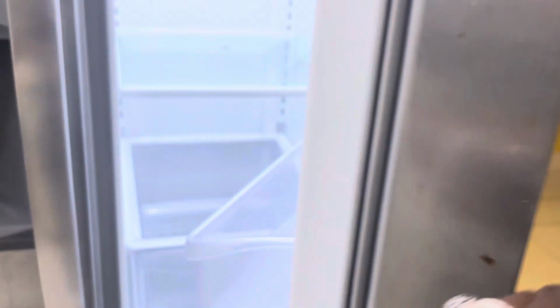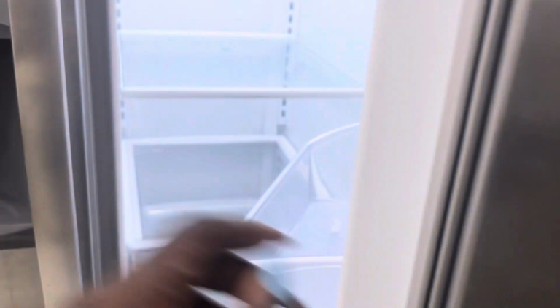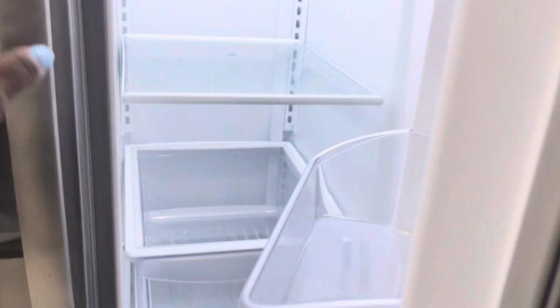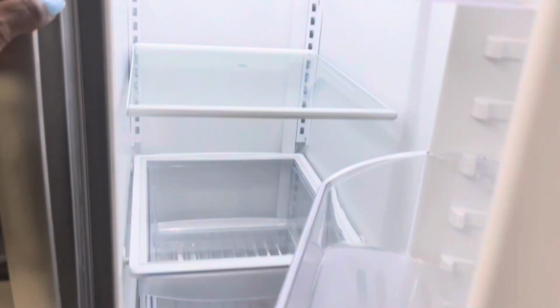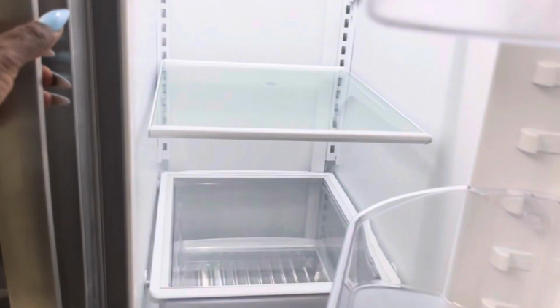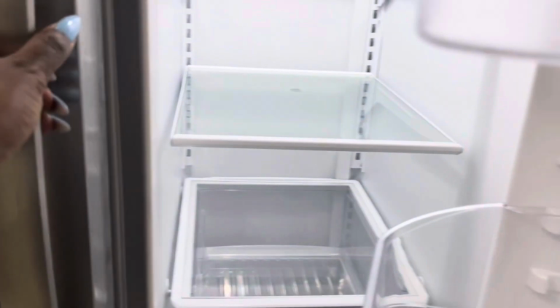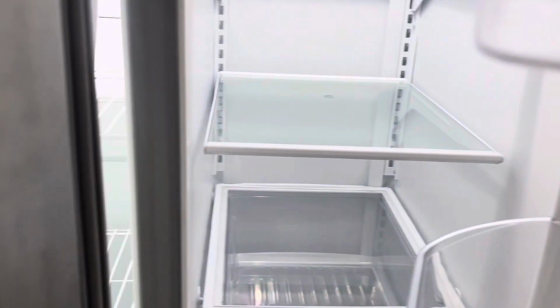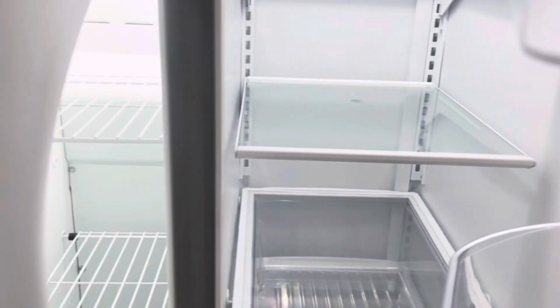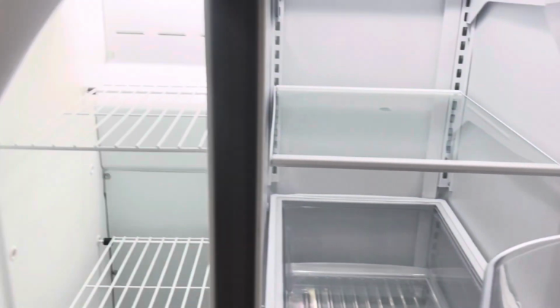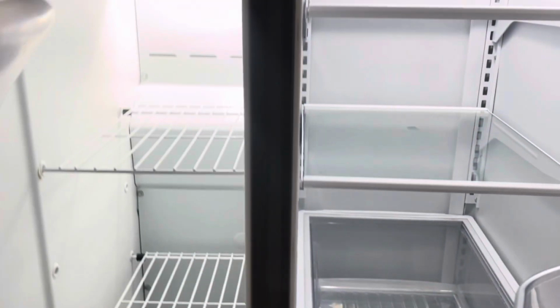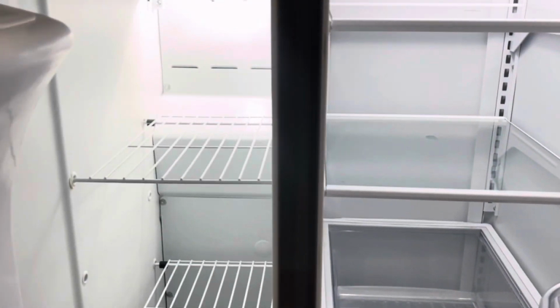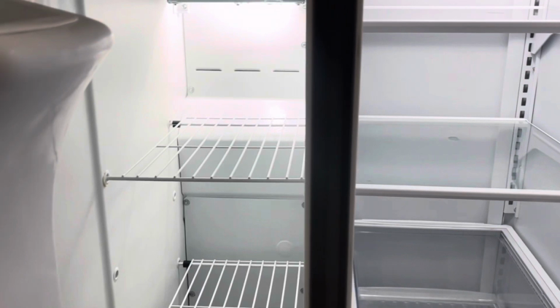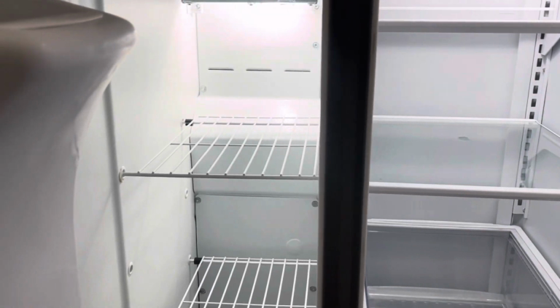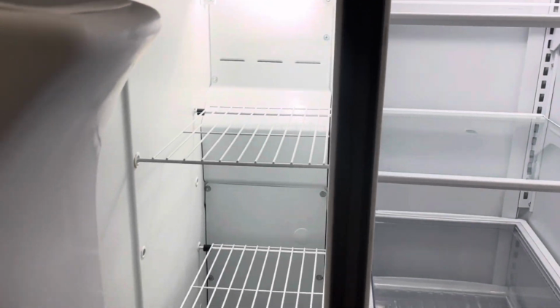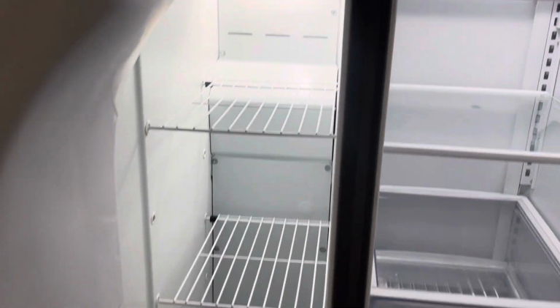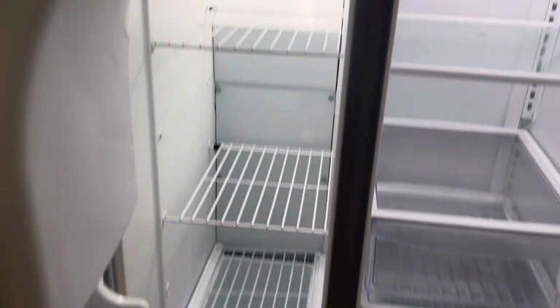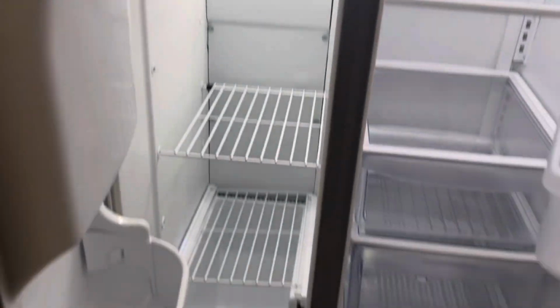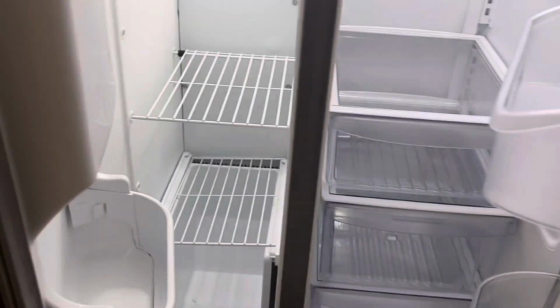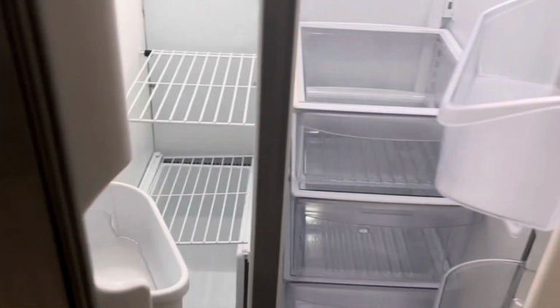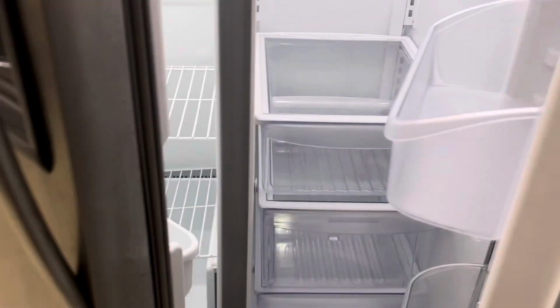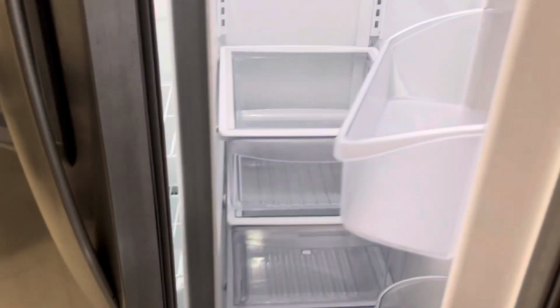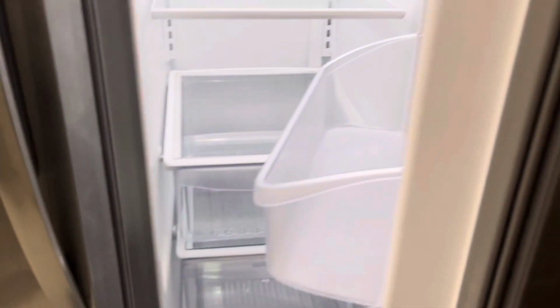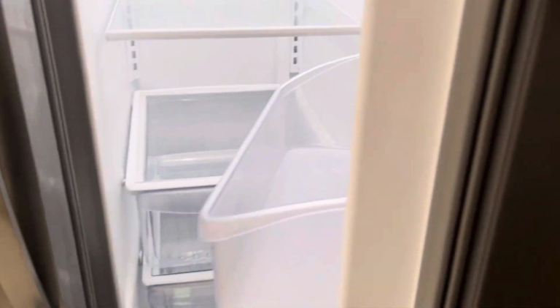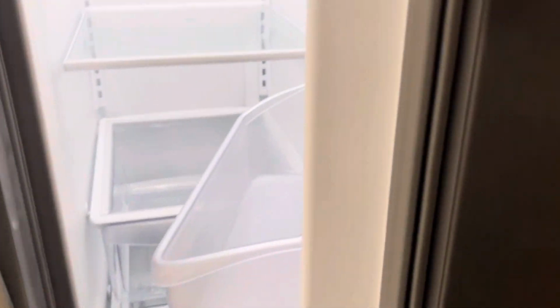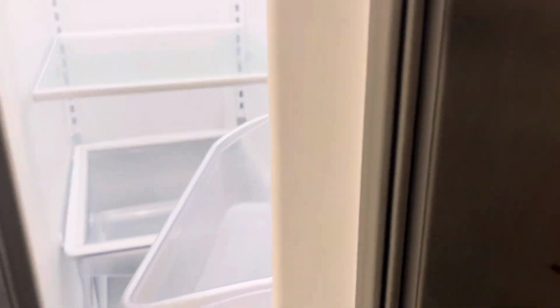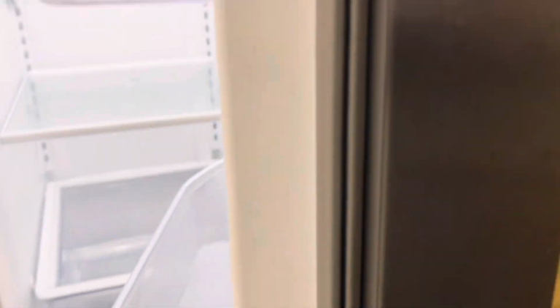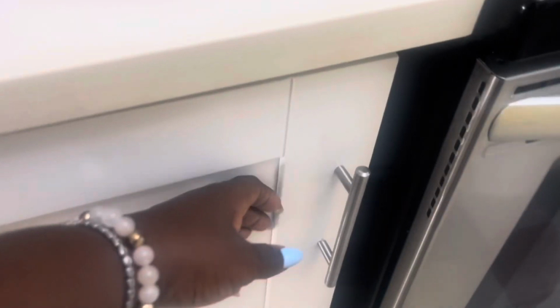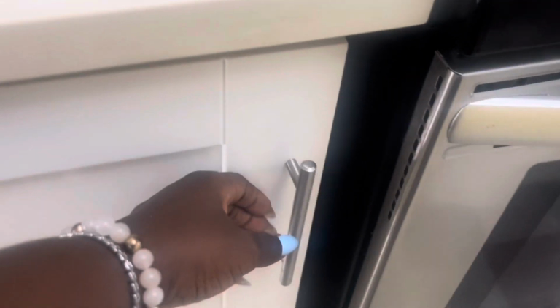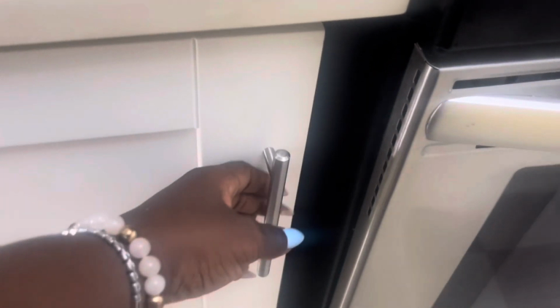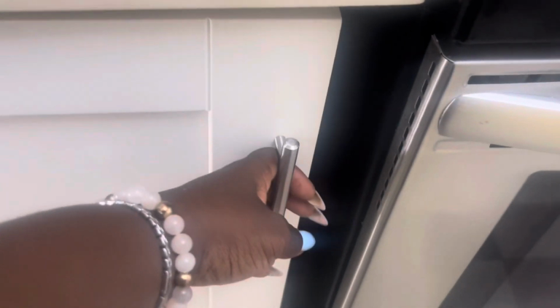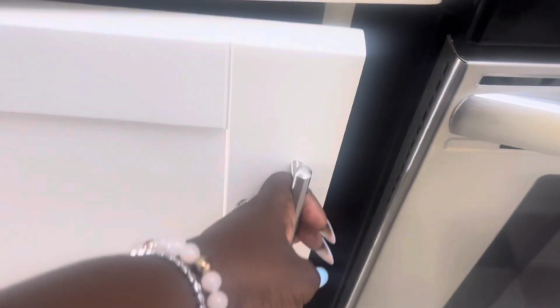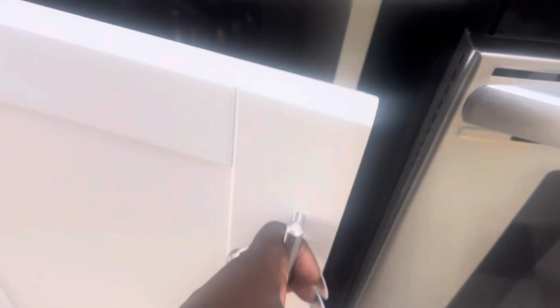My only suggestion for an addition would be maybe a high-speed blender and a coffee maker.